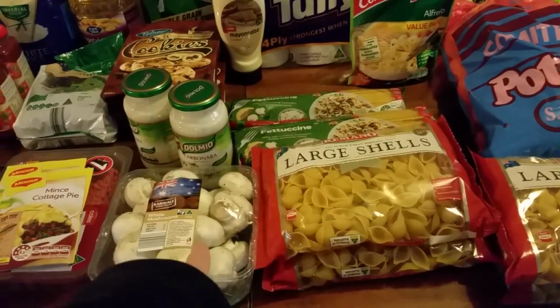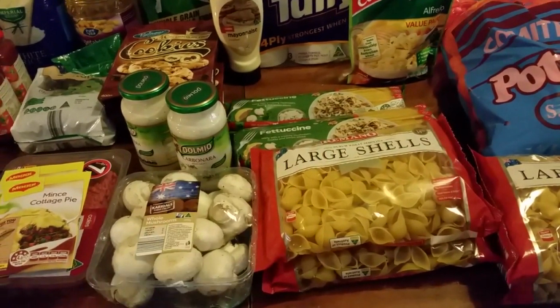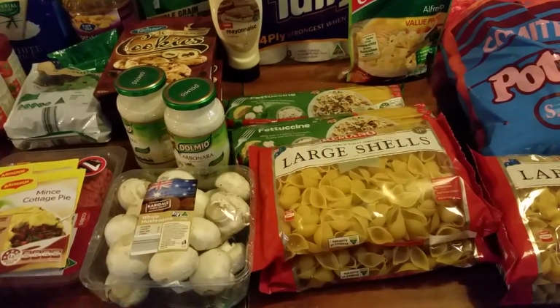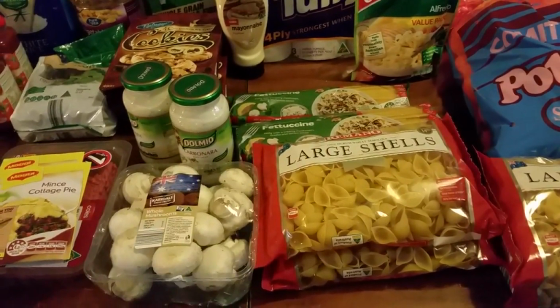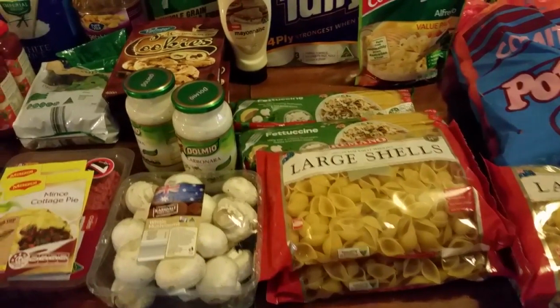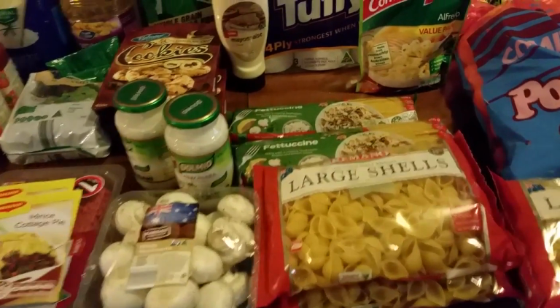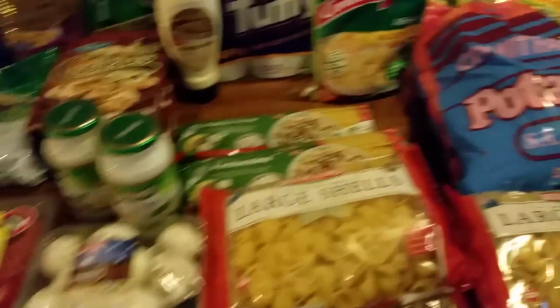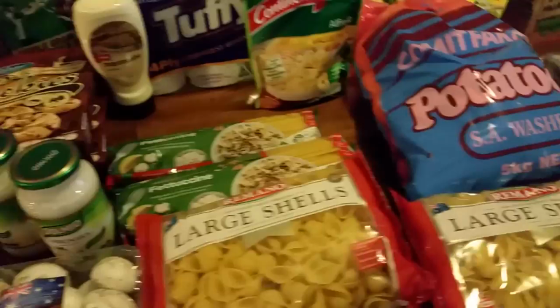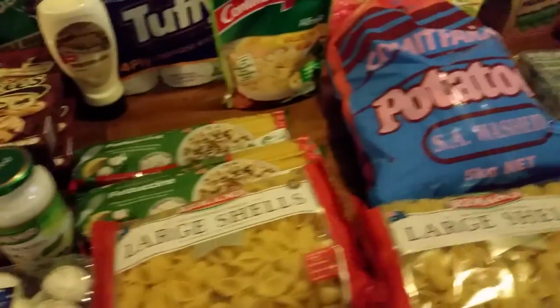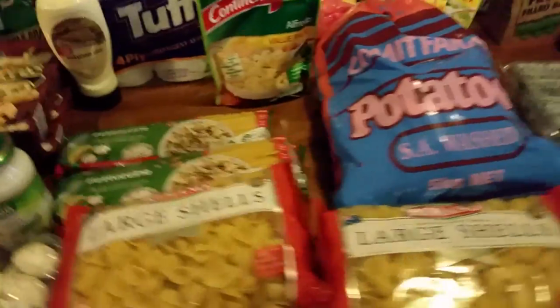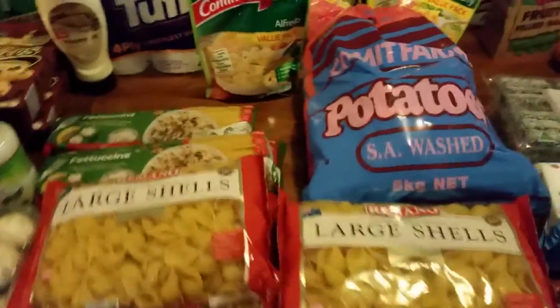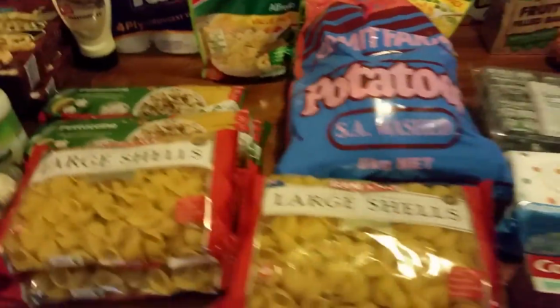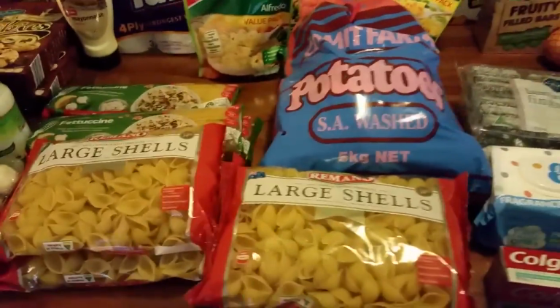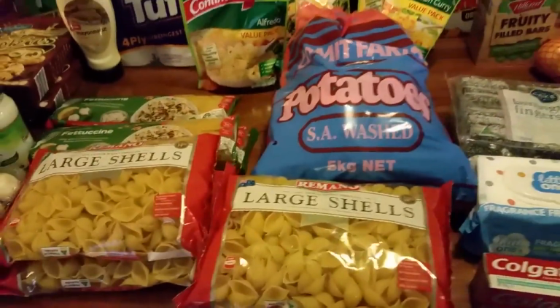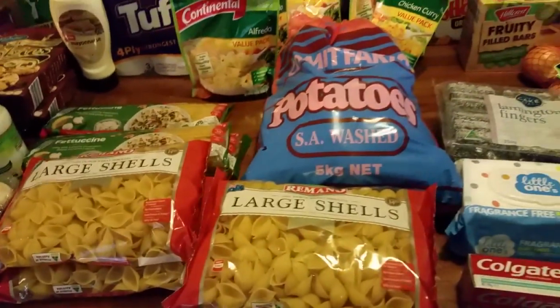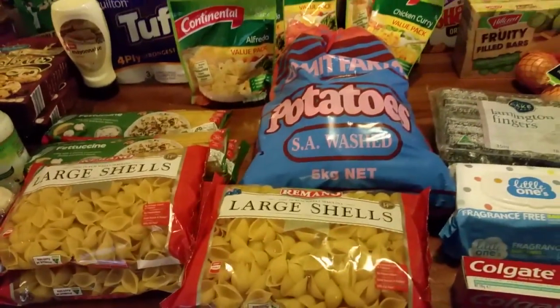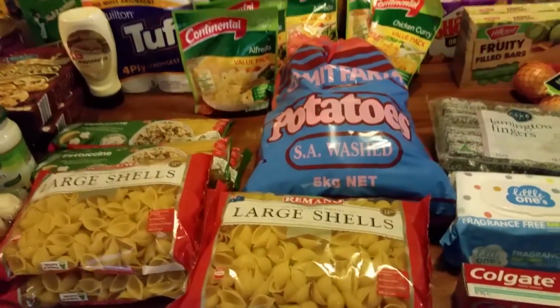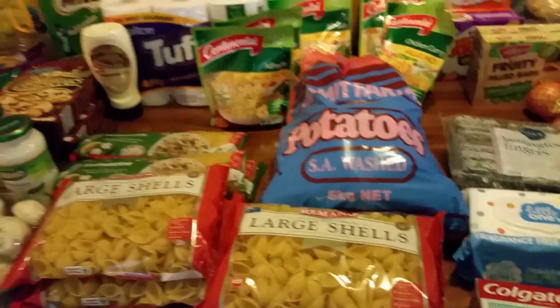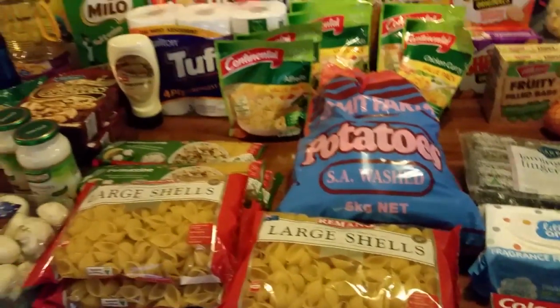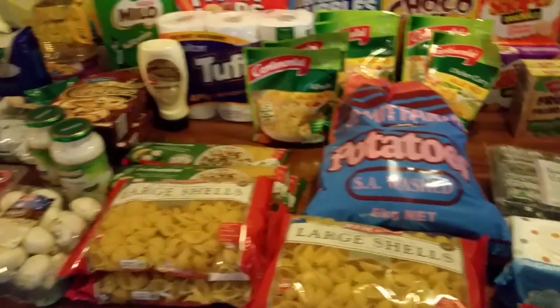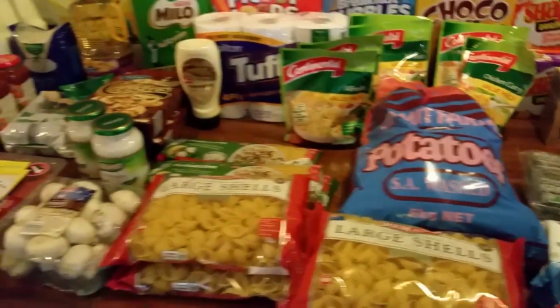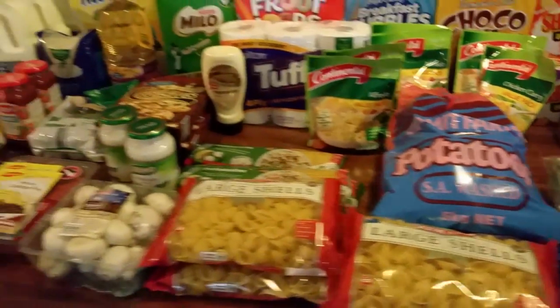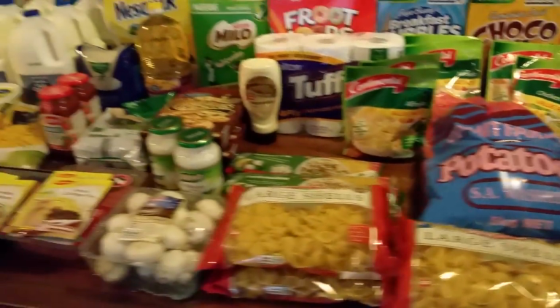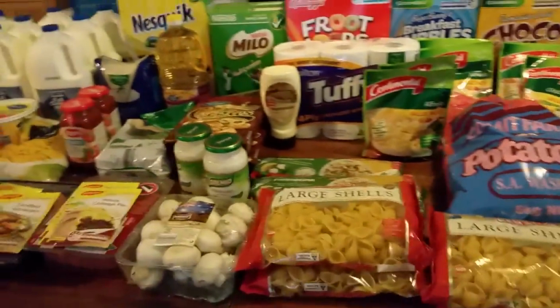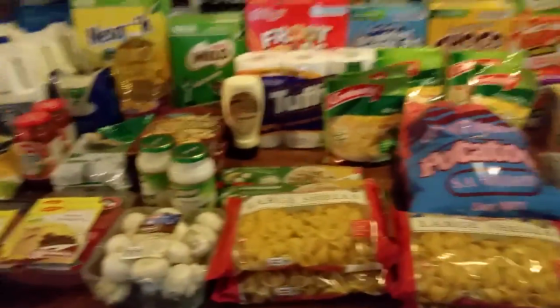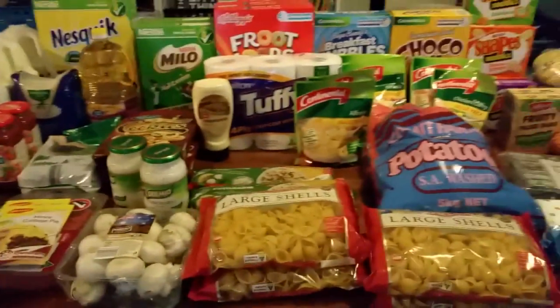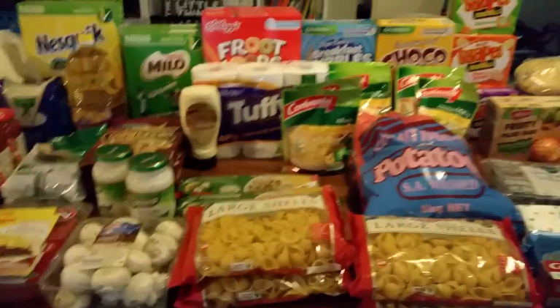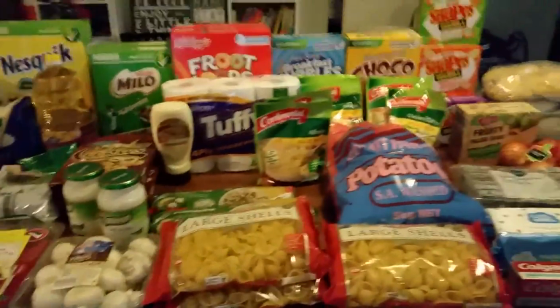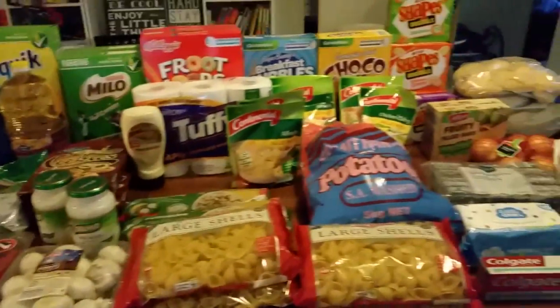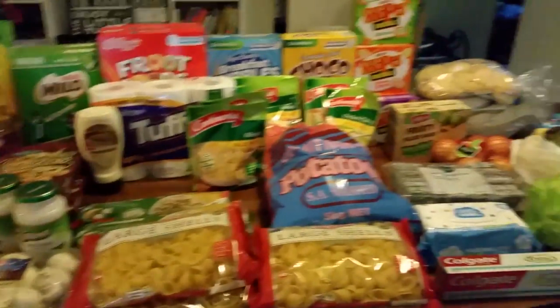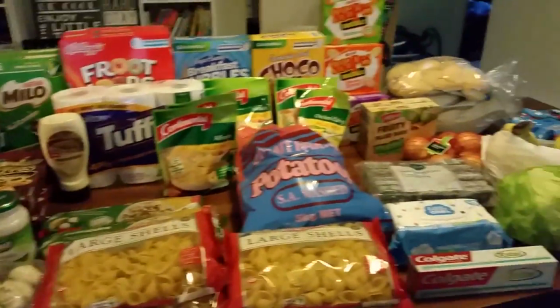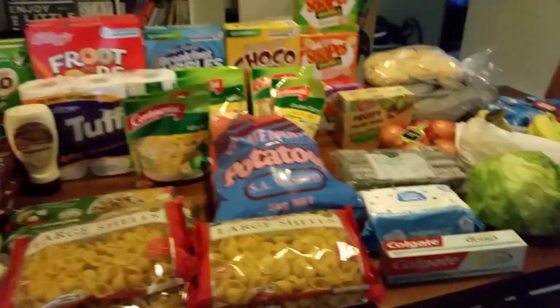I think I already said carbonara. And that's it — I think that's all the meals.